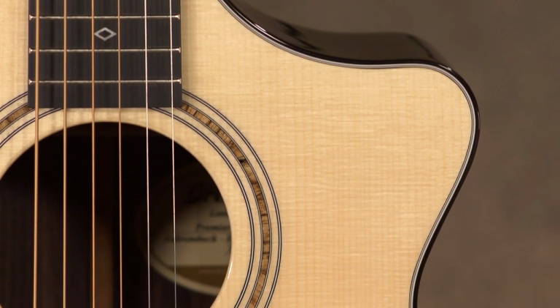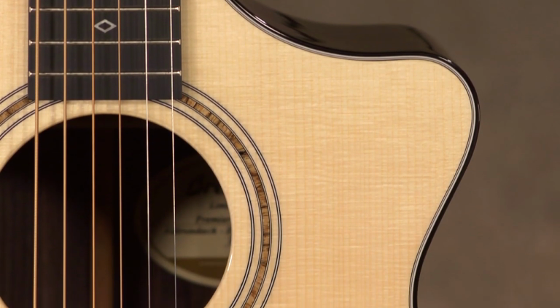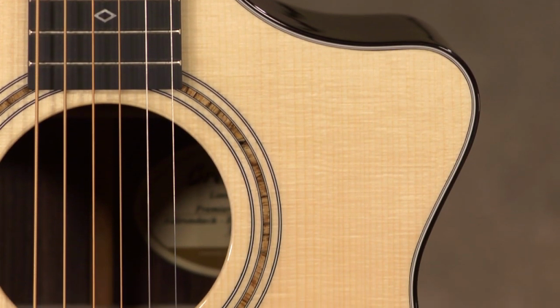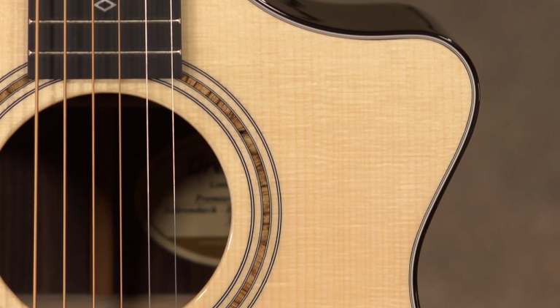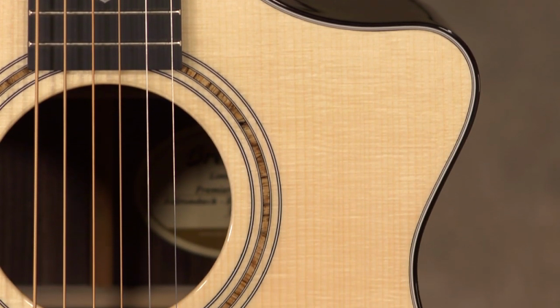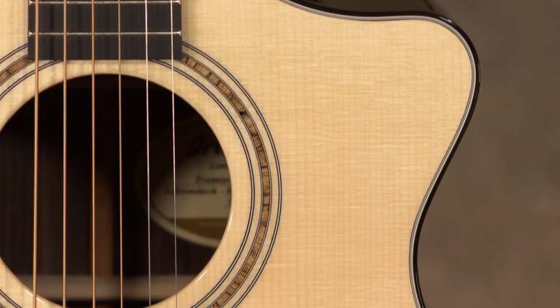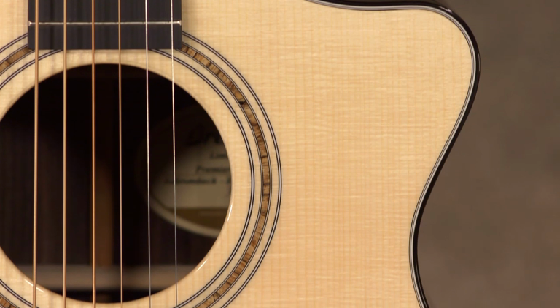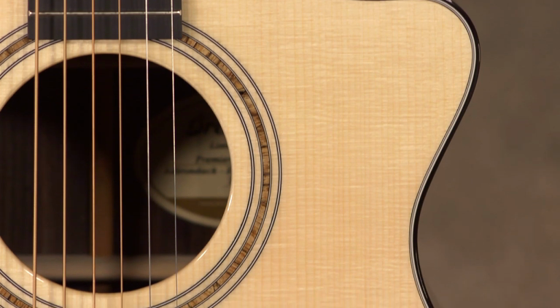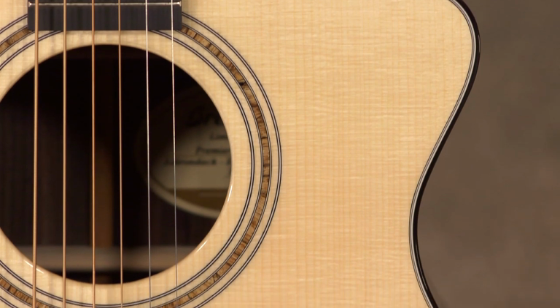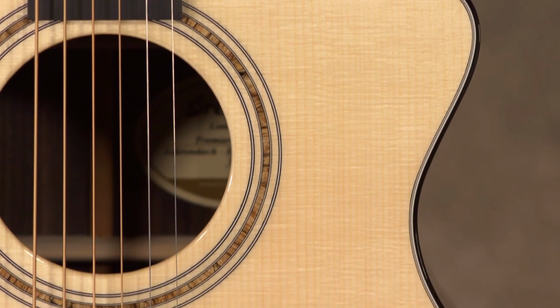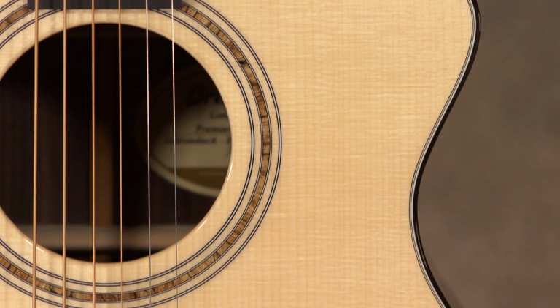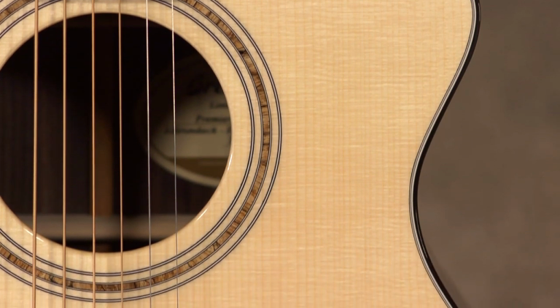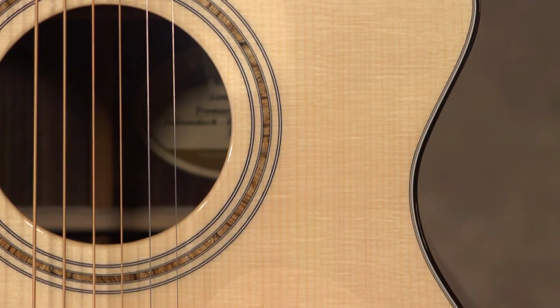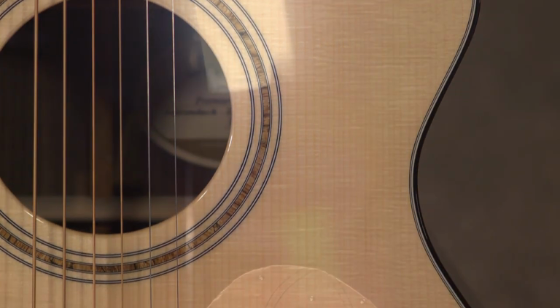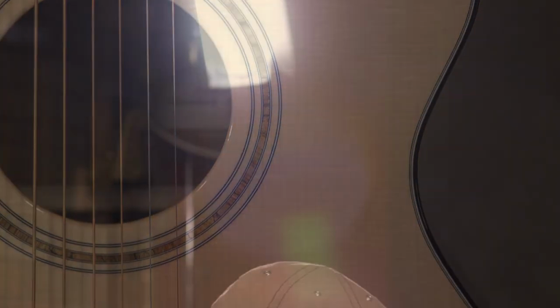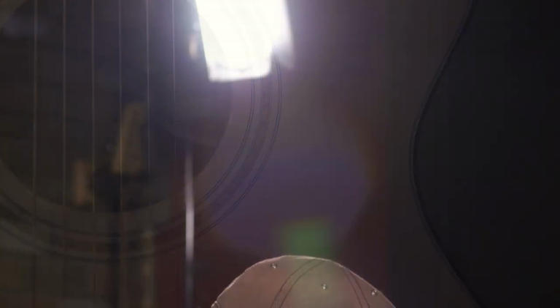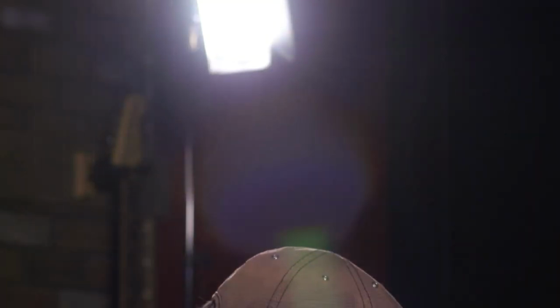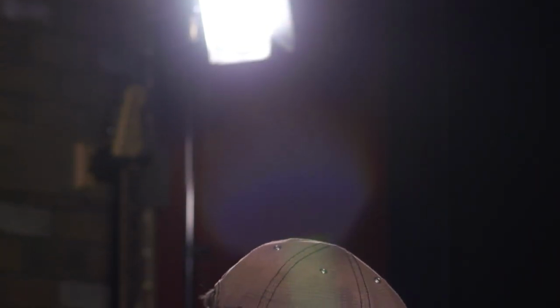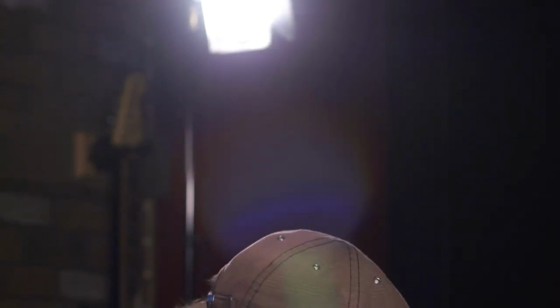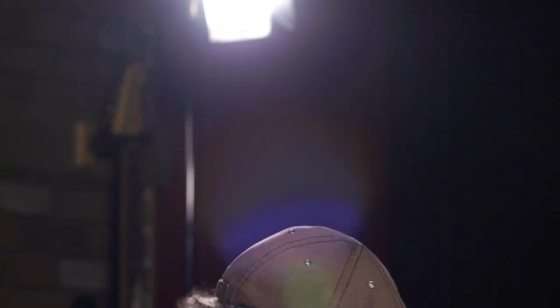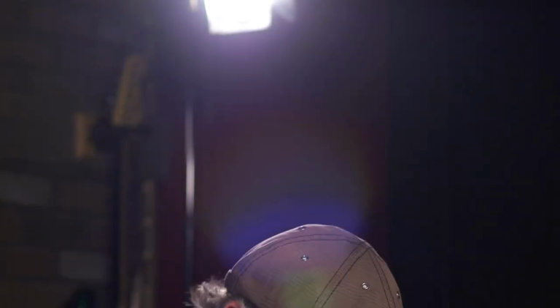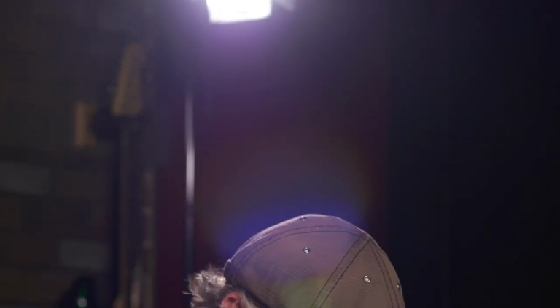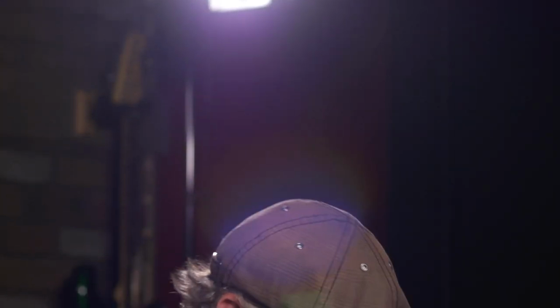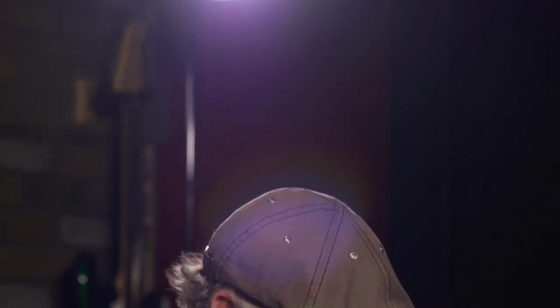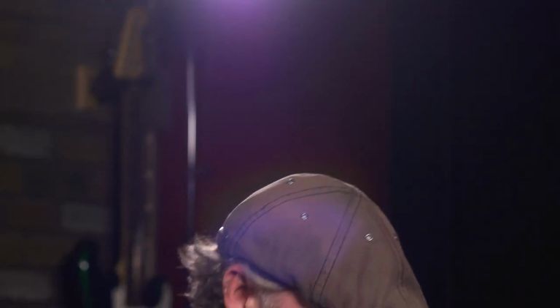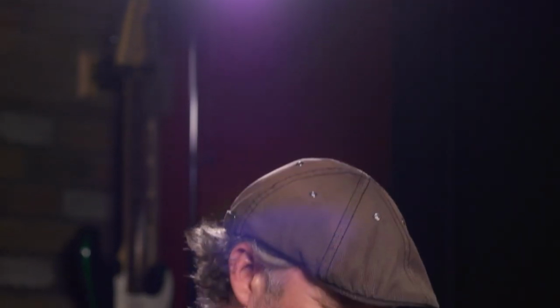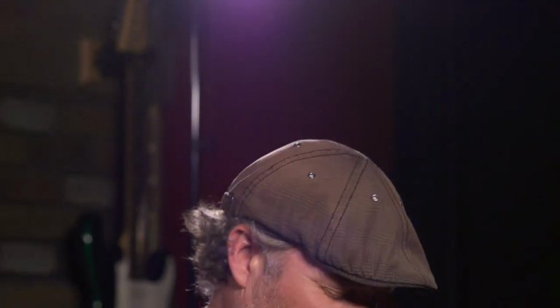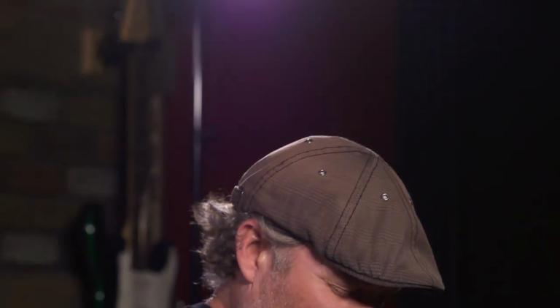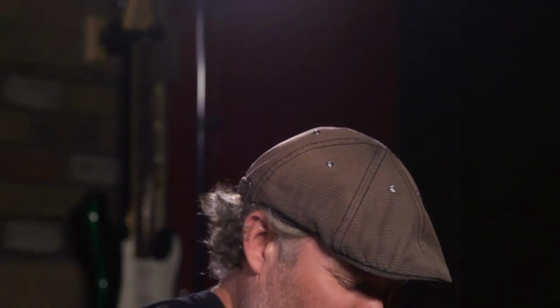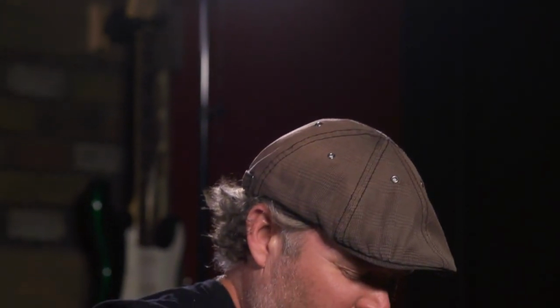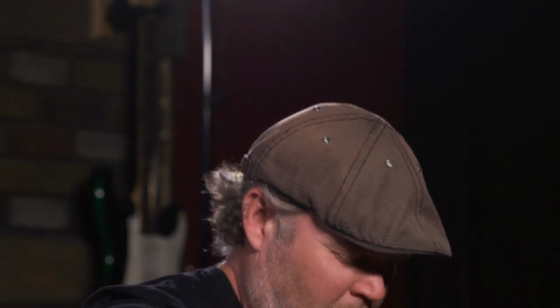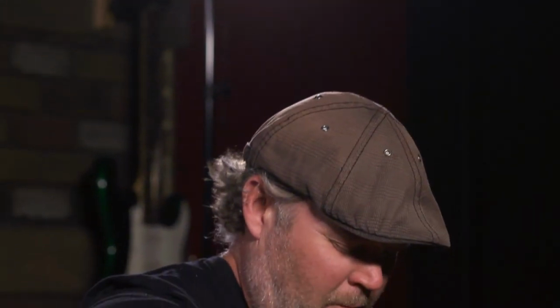This guitar is a boomer. It projects so well. It takes hard strumming — it never breaks up.